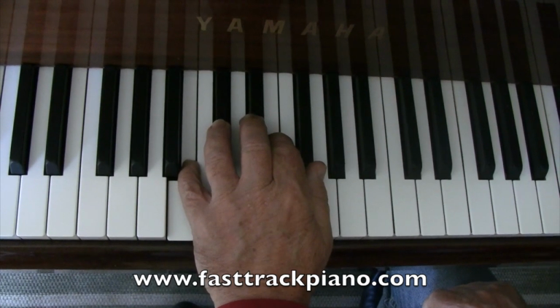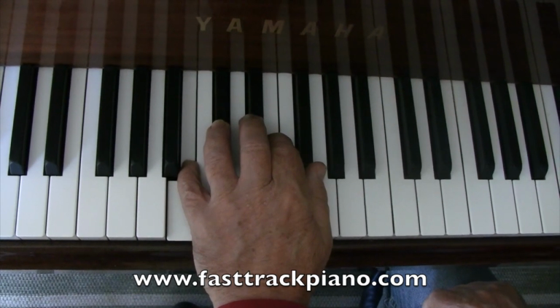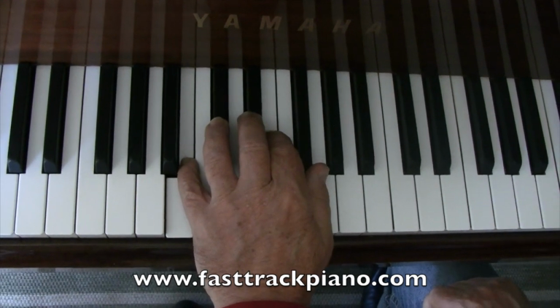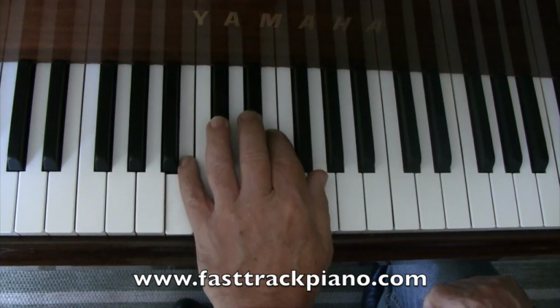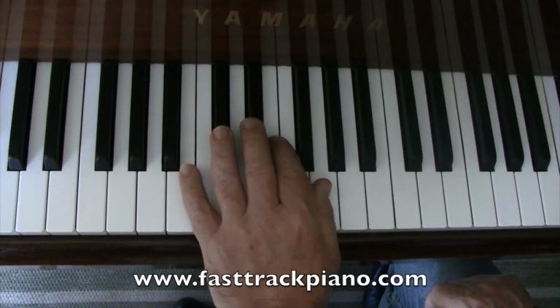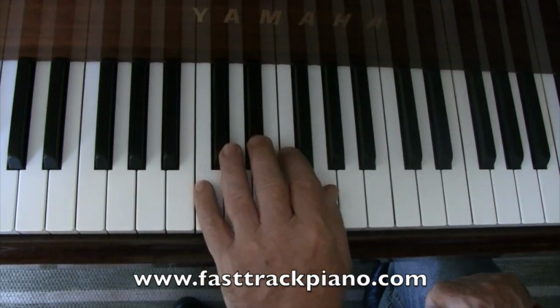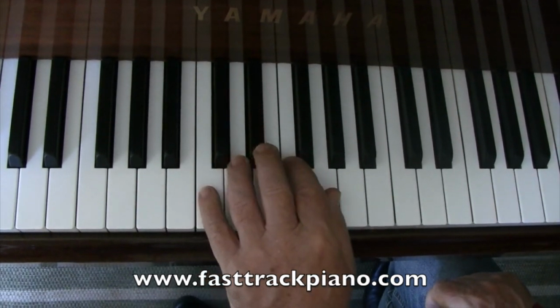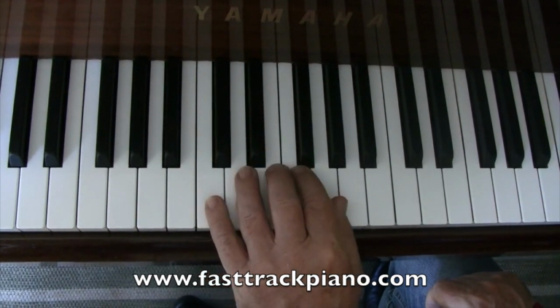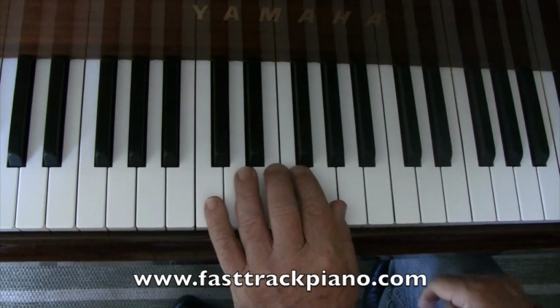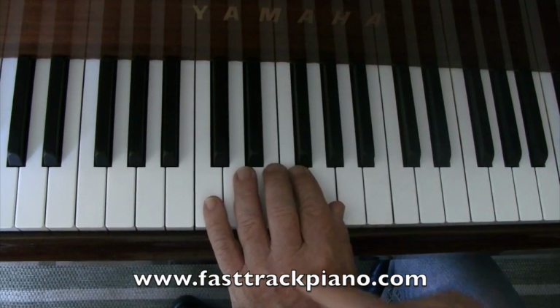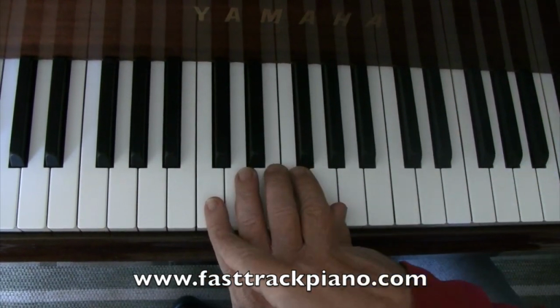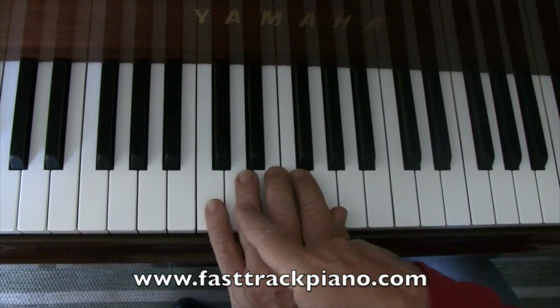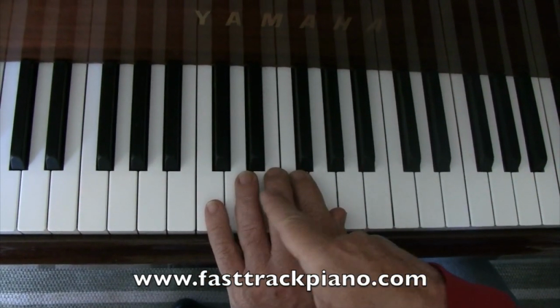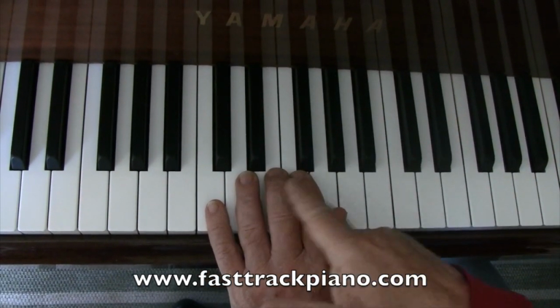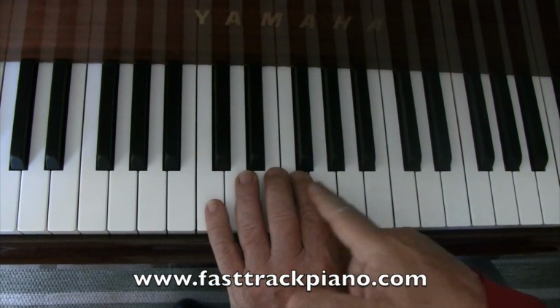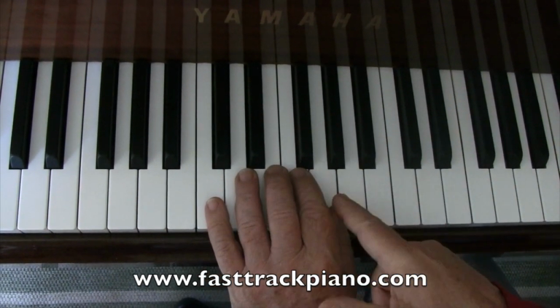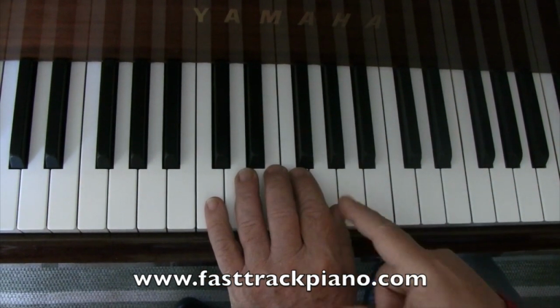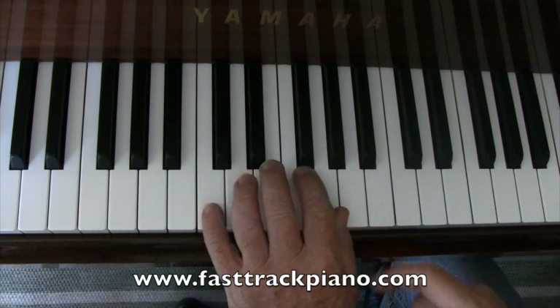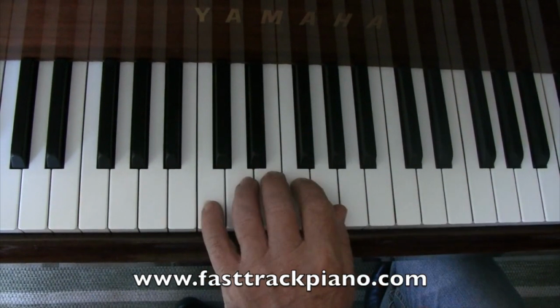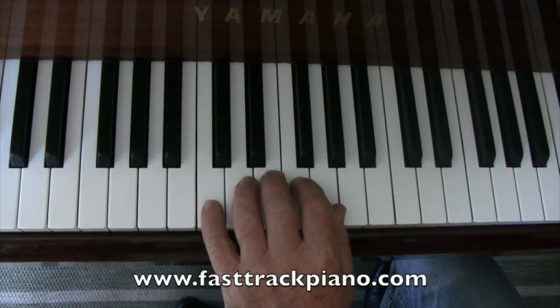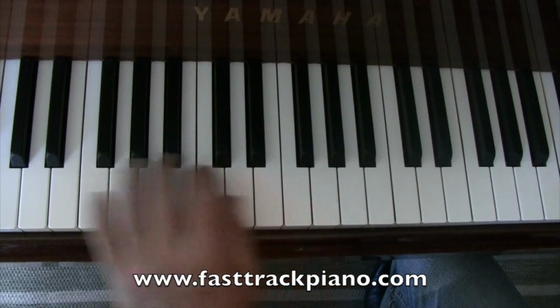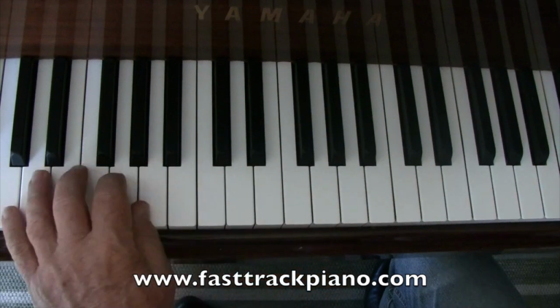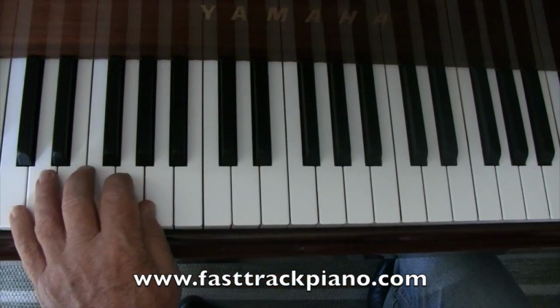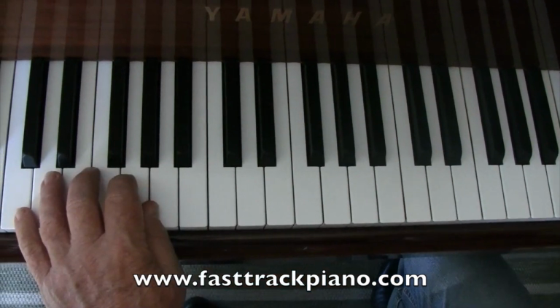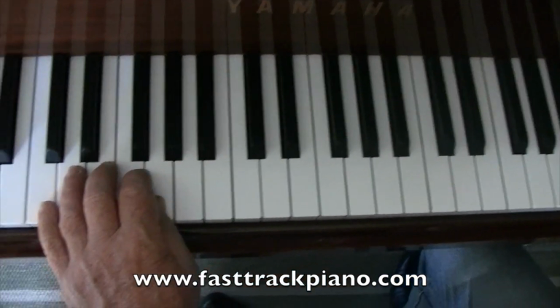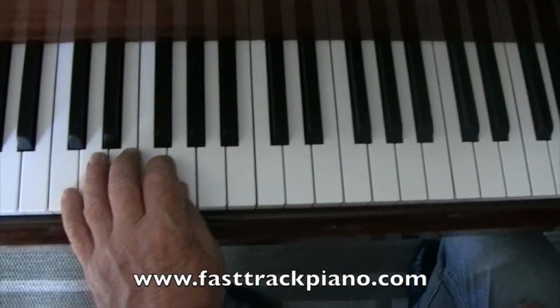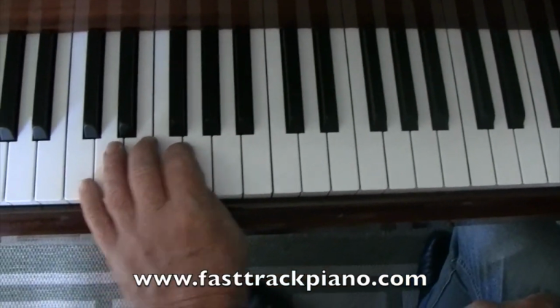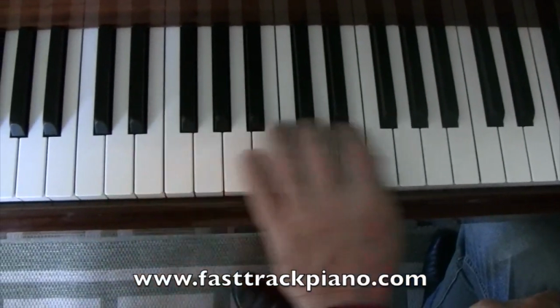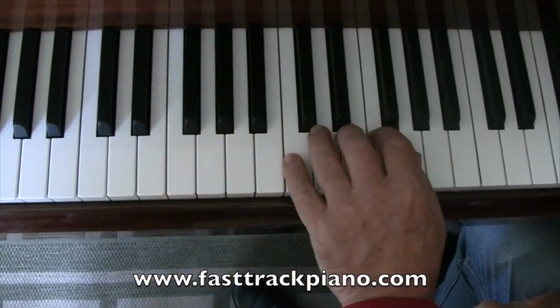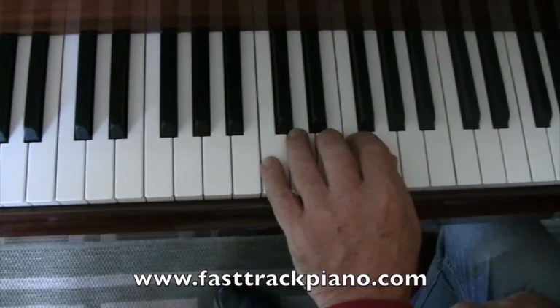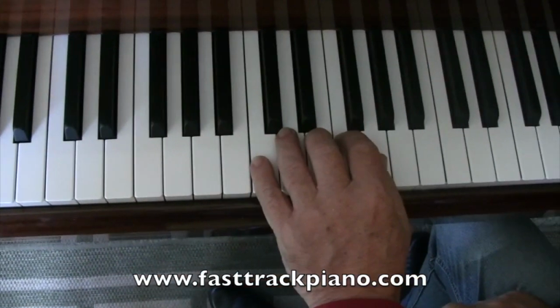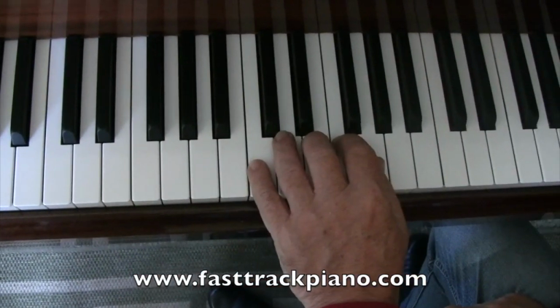And then you can finish up with C, D, E, F, G — all white notes, just like we did at the beginning, only an octave higher. So that's a nice little exercise to do.